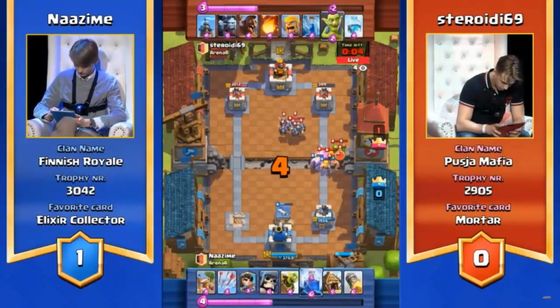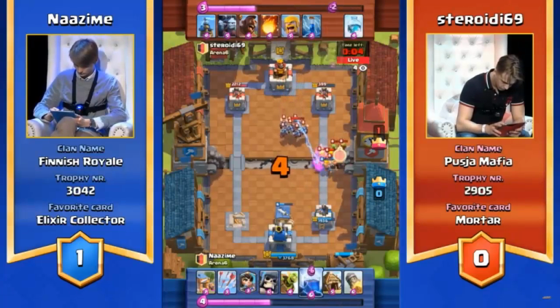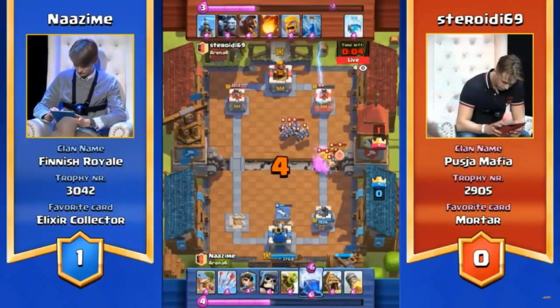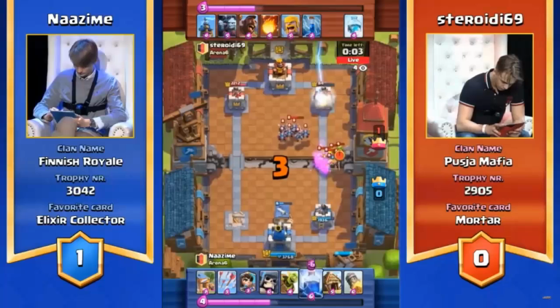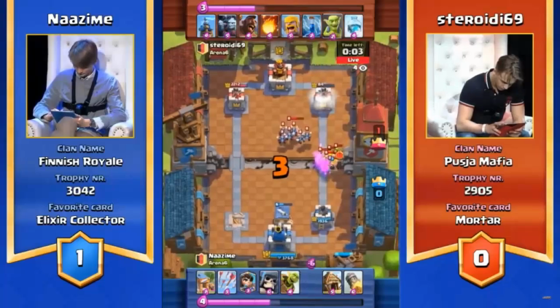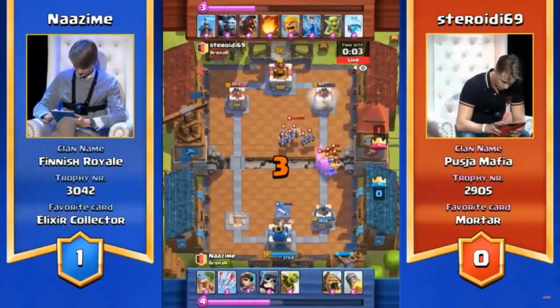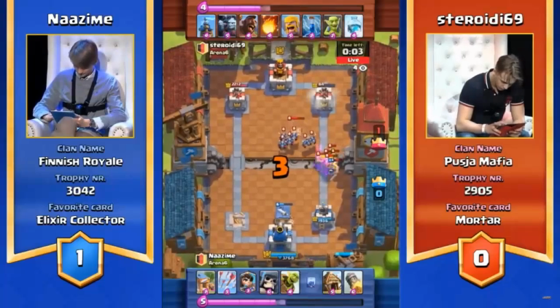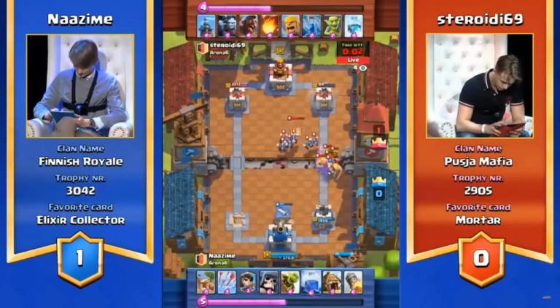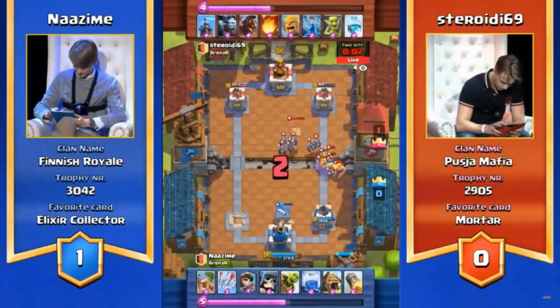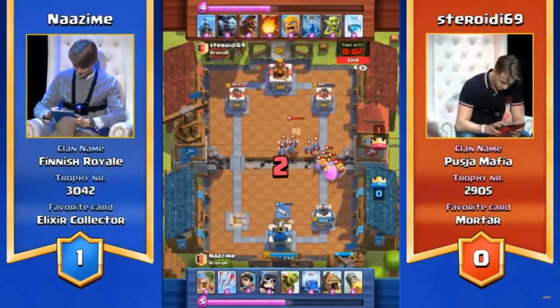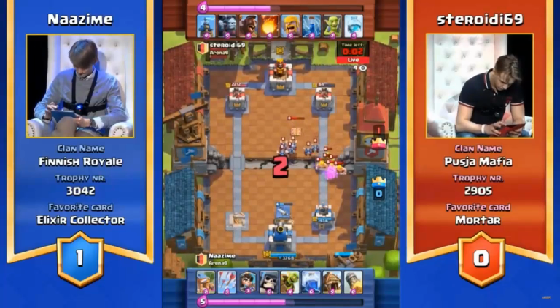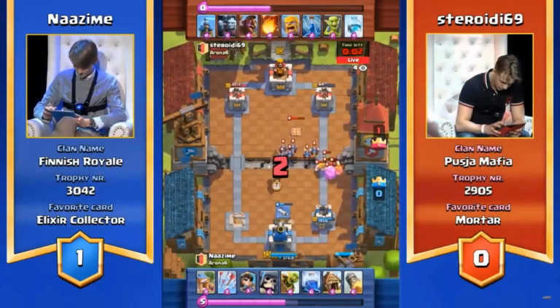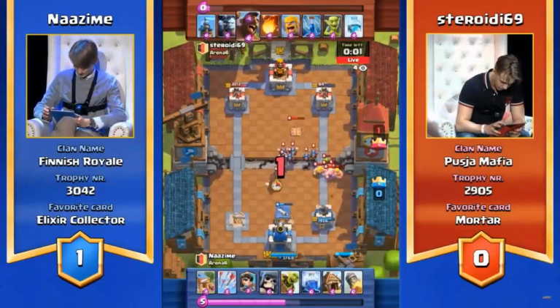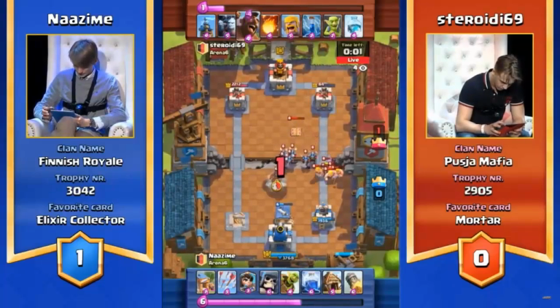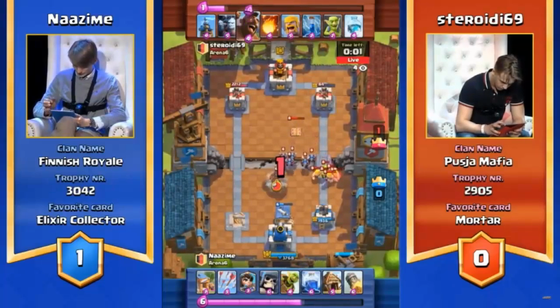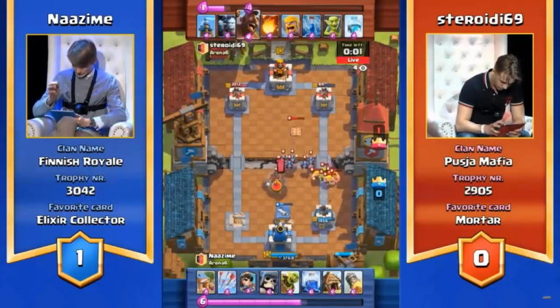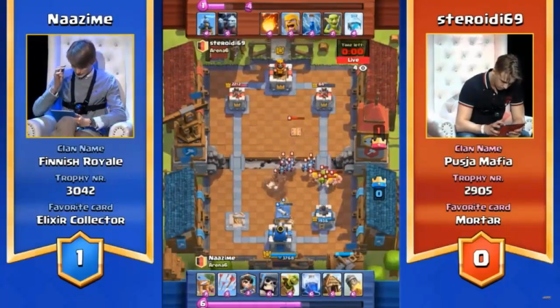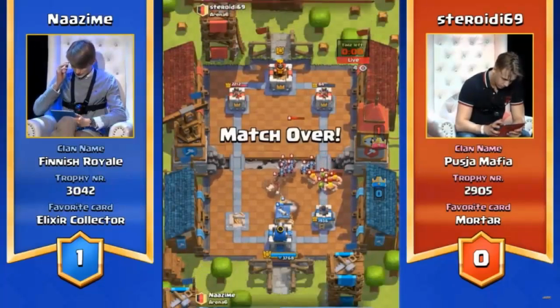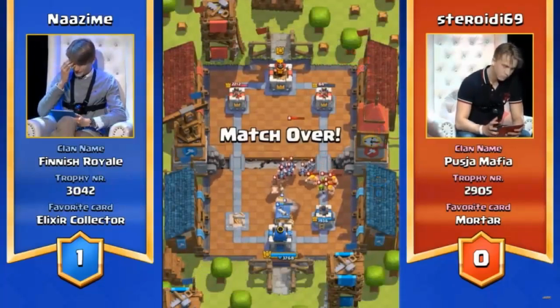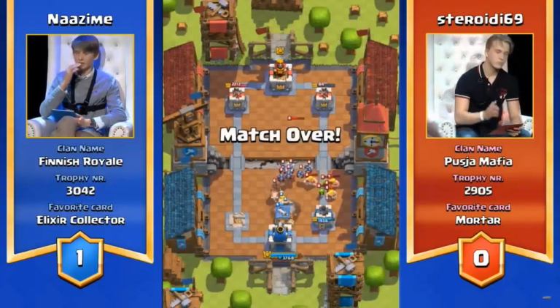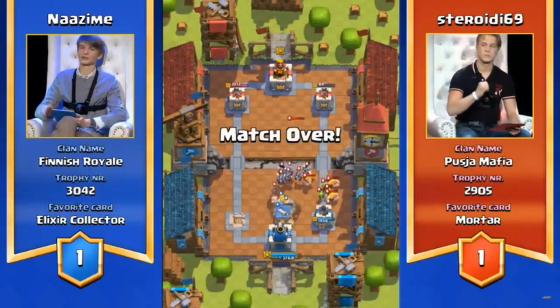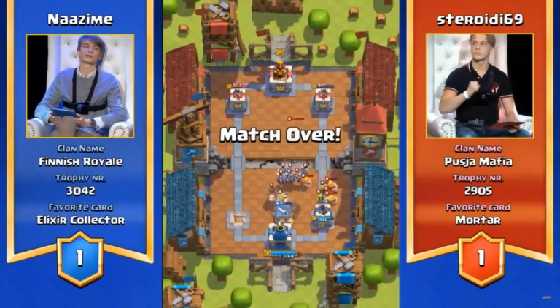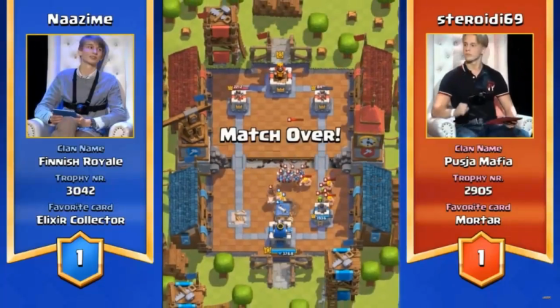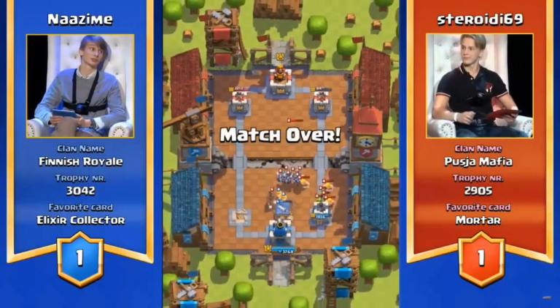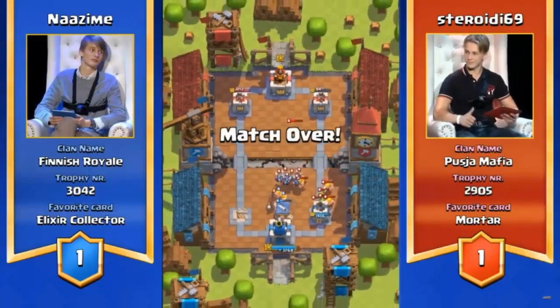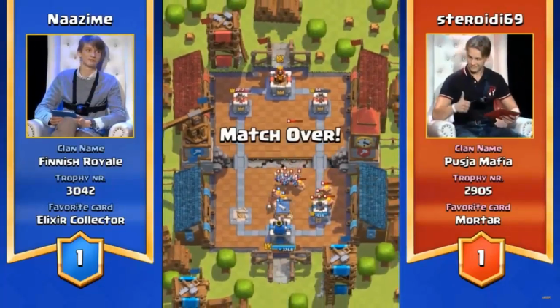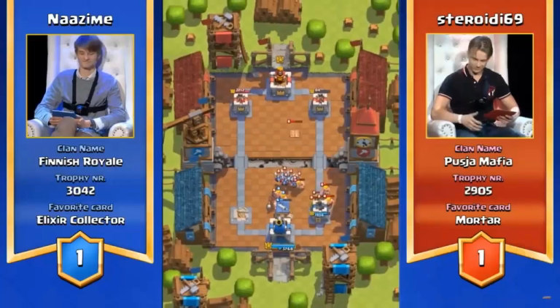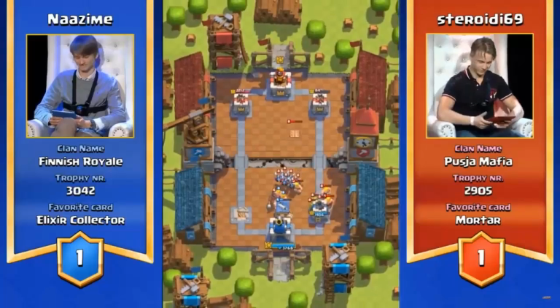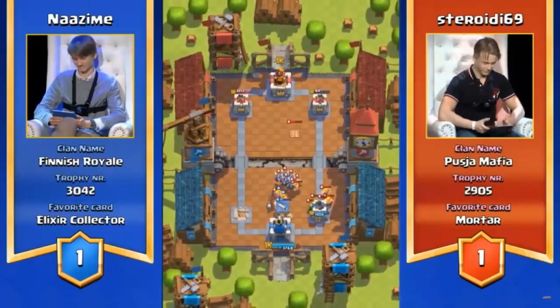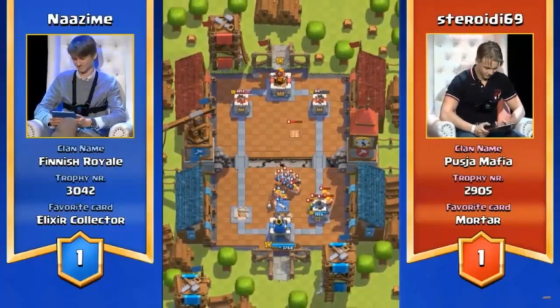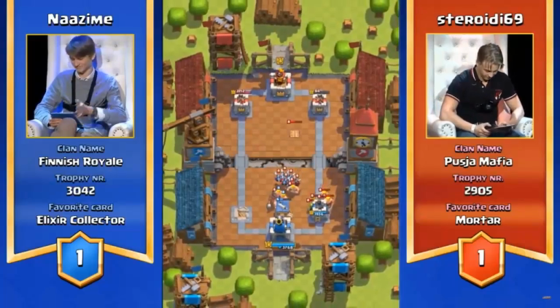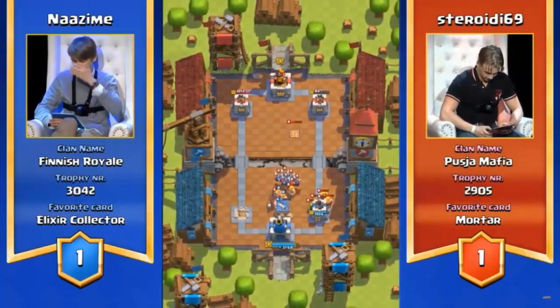Has he saved the lightning? That's the question! Yes, he has once again. I would be very surprised if we ever catch him without that lightning ready to go. Not over committing, saving the lightning, keeping his elixir ready — he can just play on that one tower. Looking really good for Steroidi right now. 80 health left — didn't do enough damage. Hog Rider goes down. That was a good game from Steroidi. That was clutch.